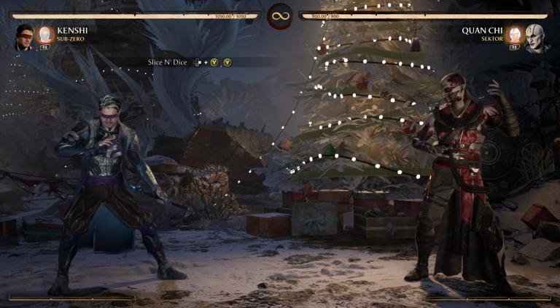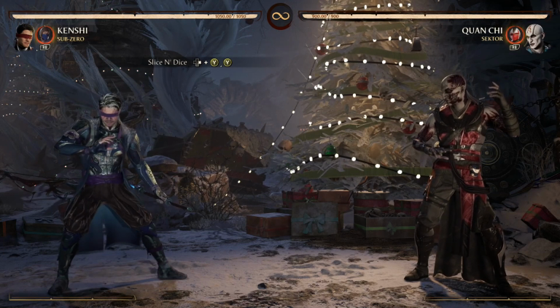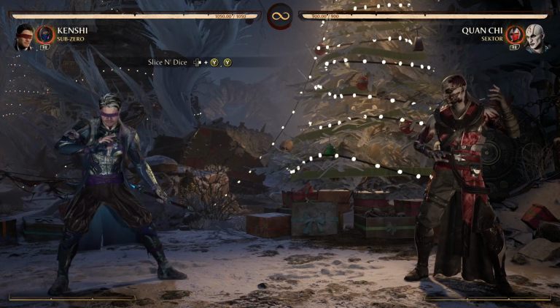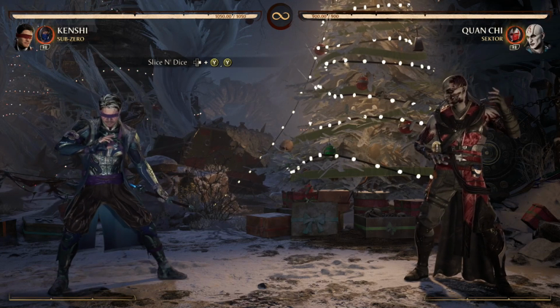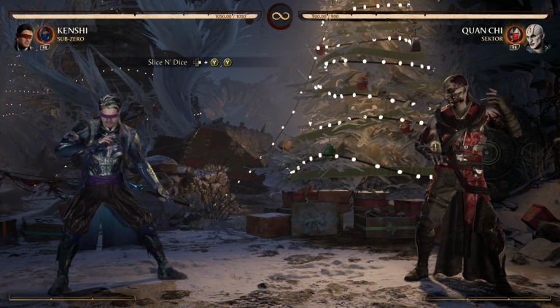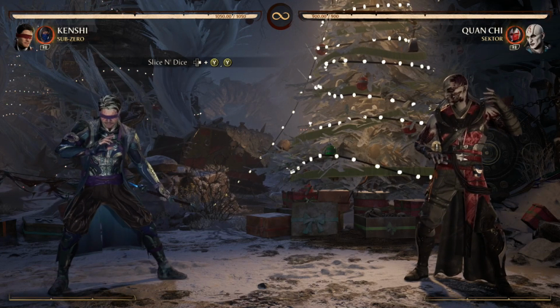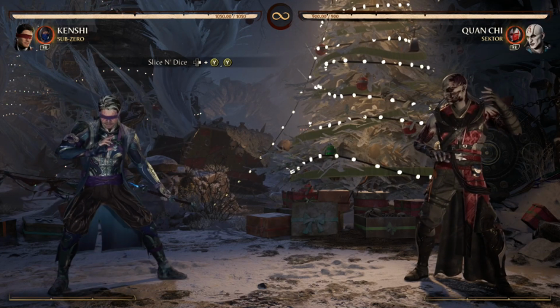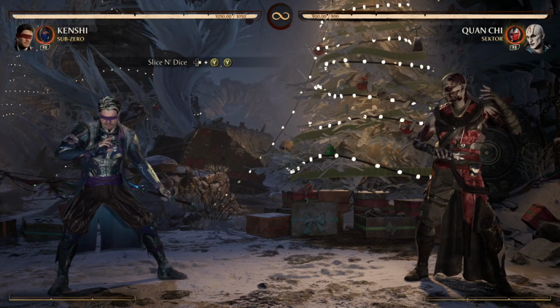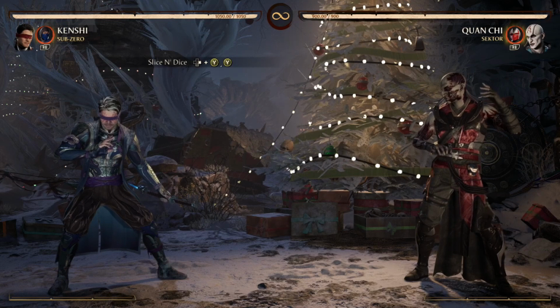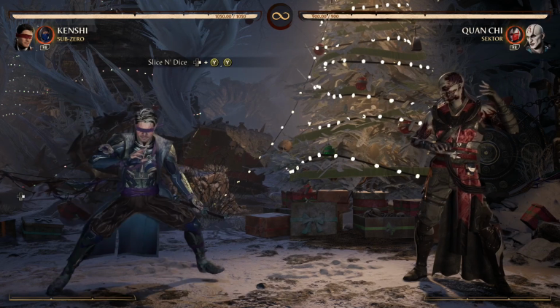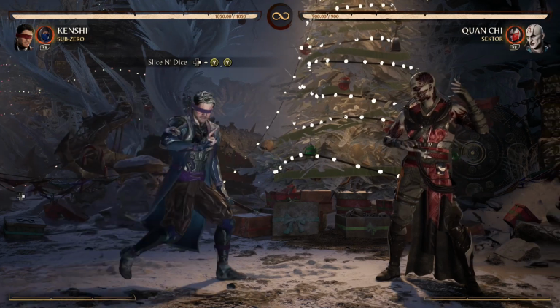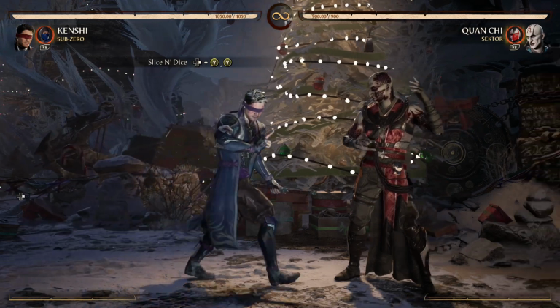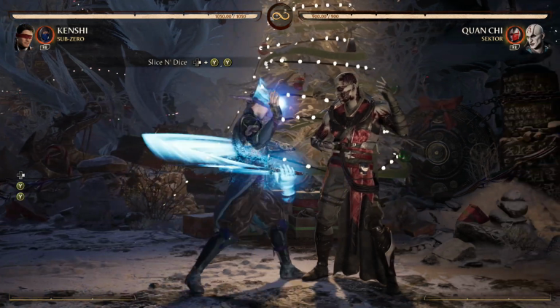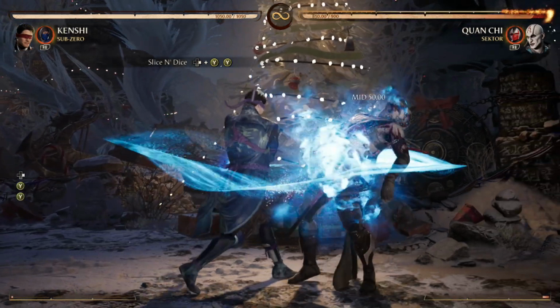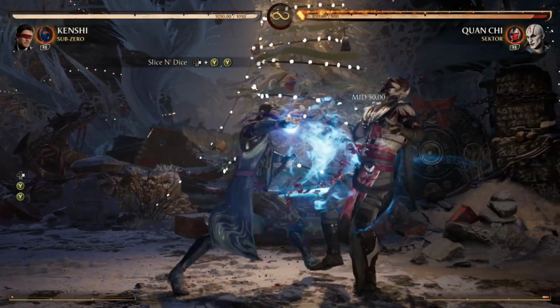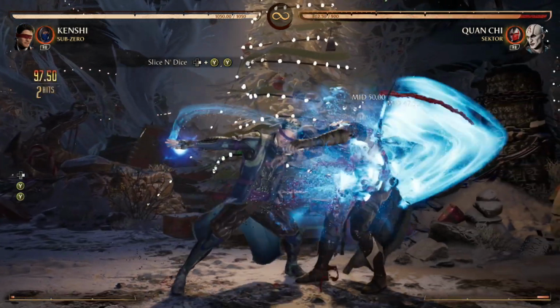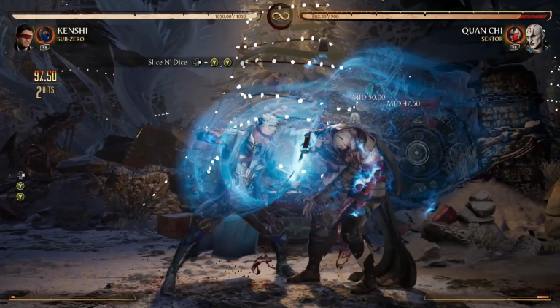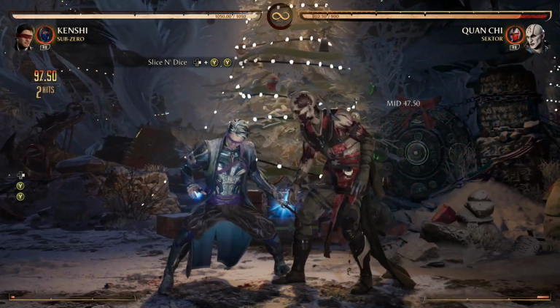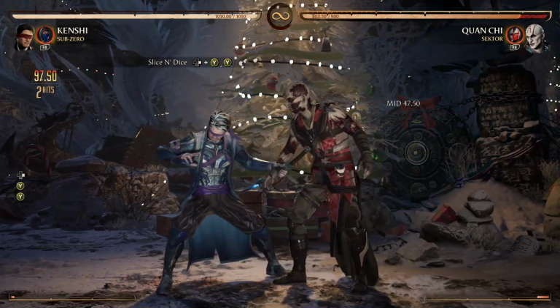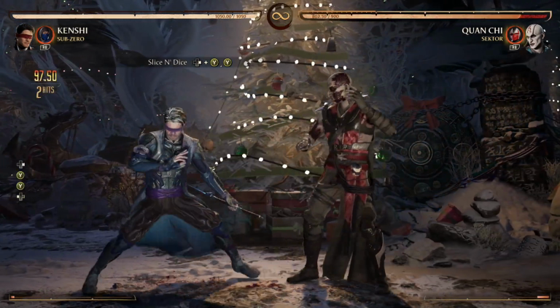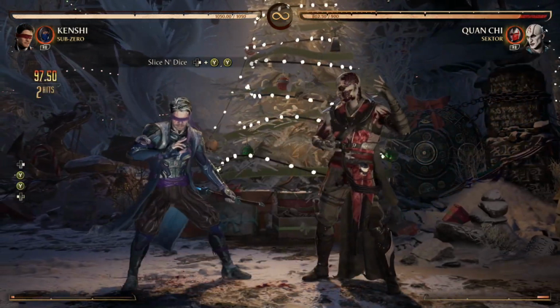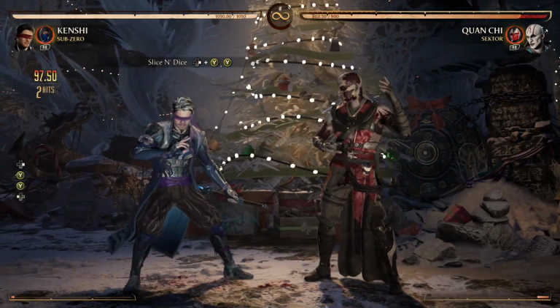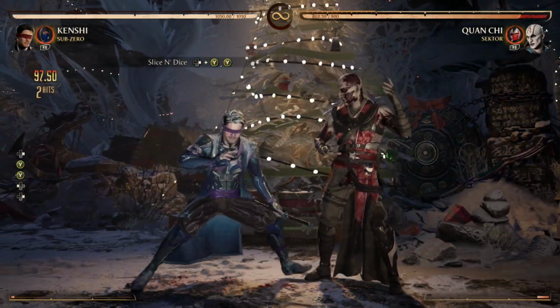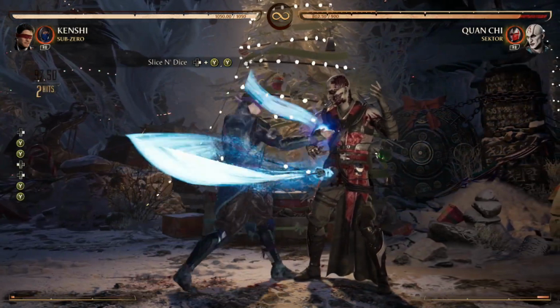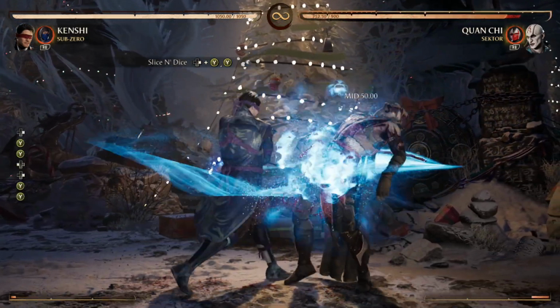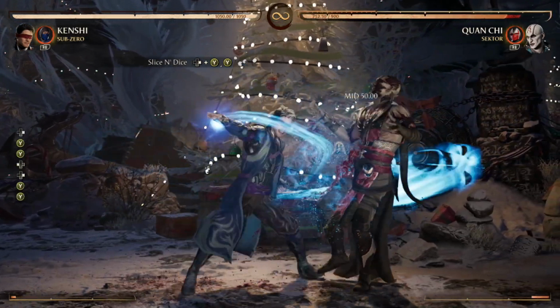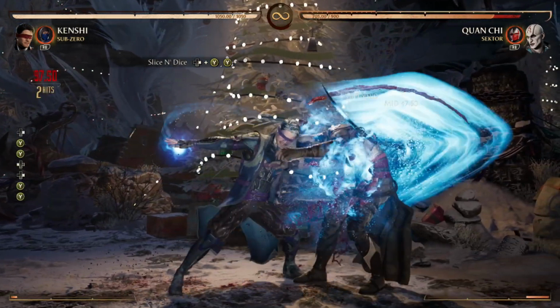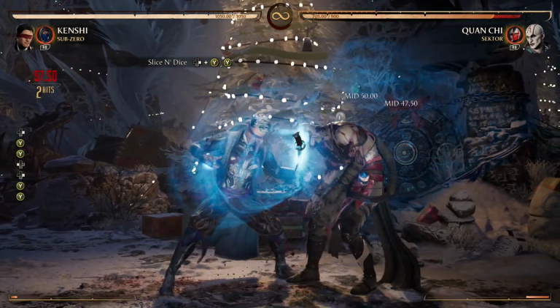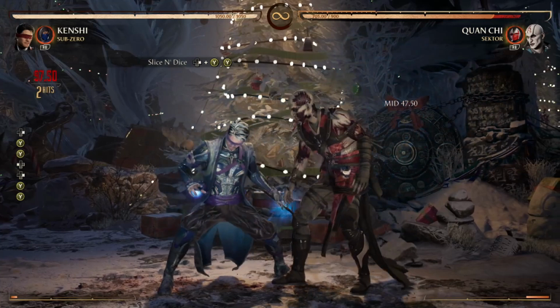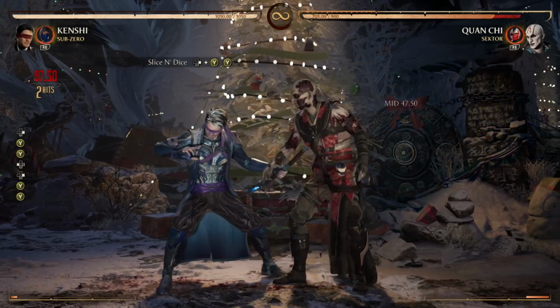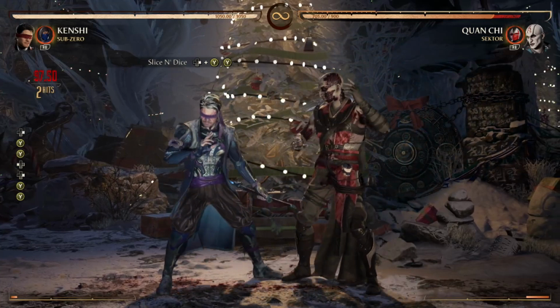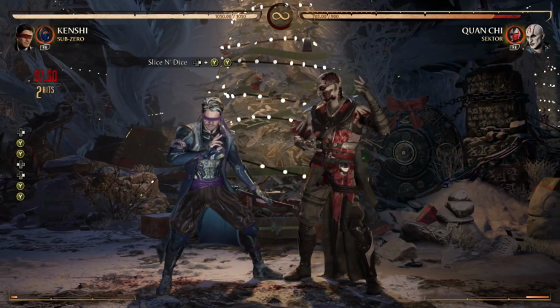We're starting off with Slice and Dice, the 4-2-2. Very, very easy. Let's keep it moving.